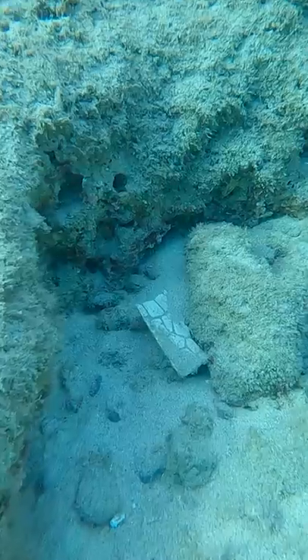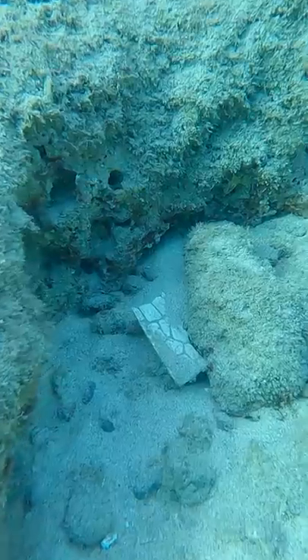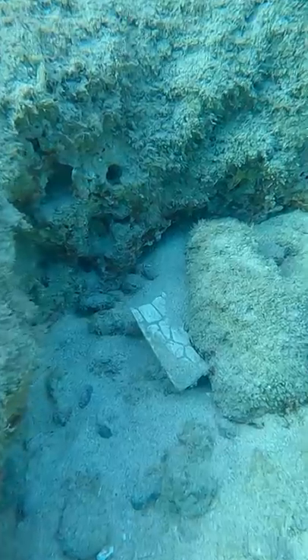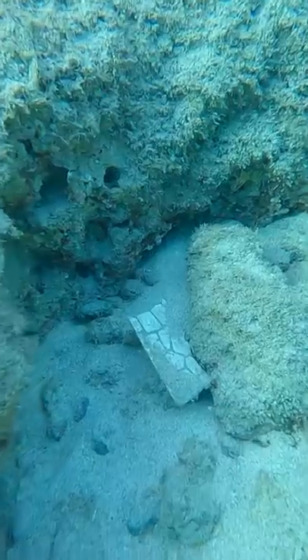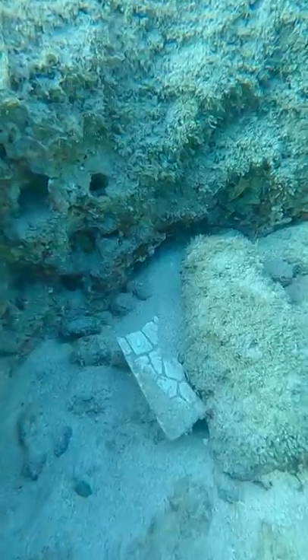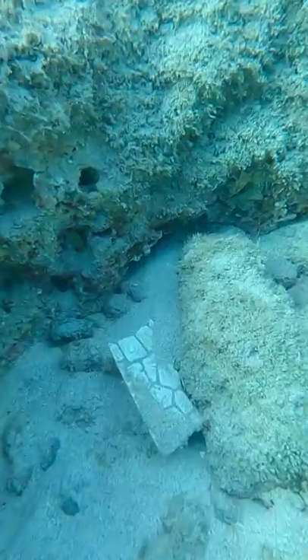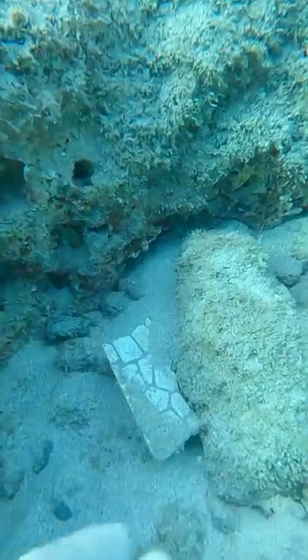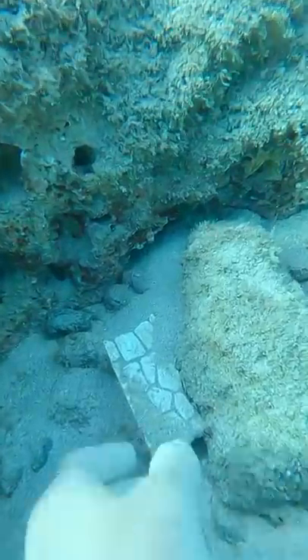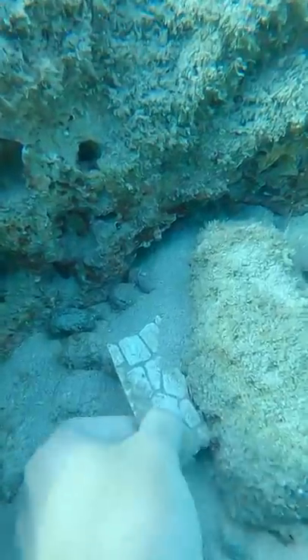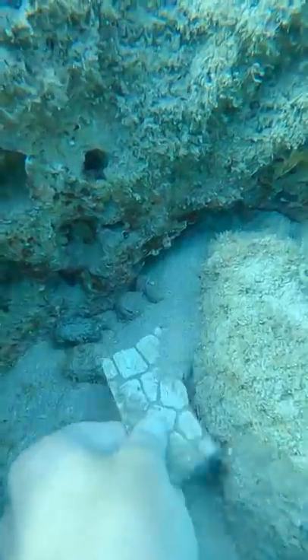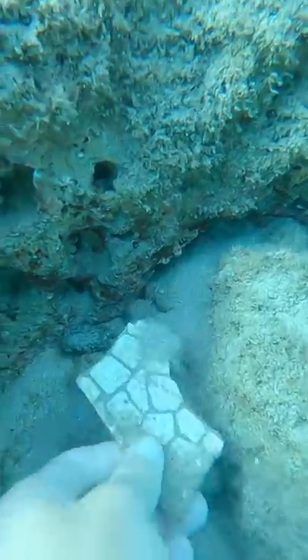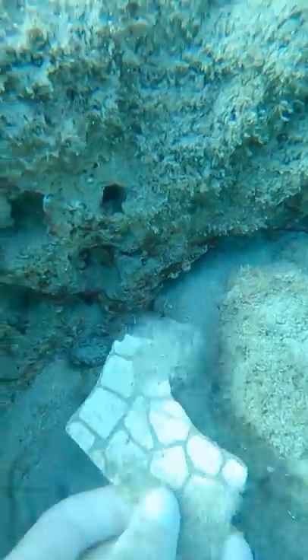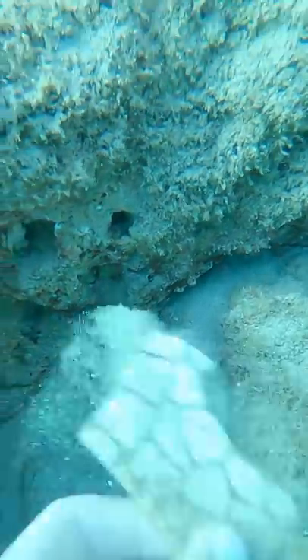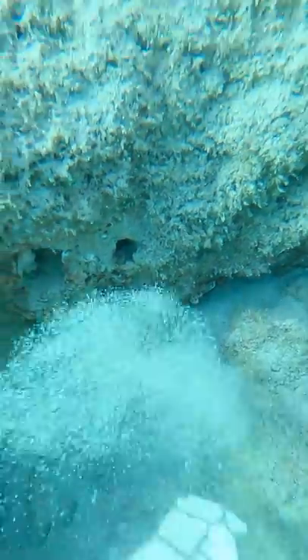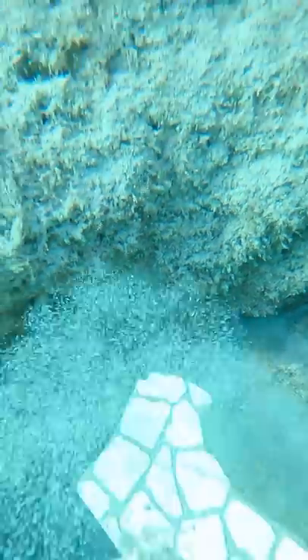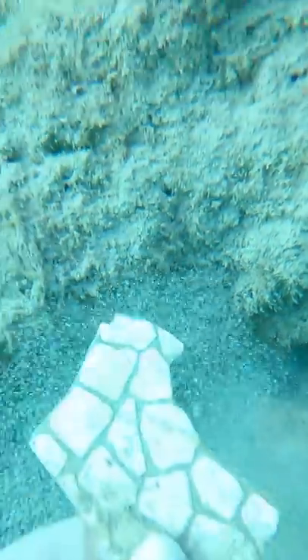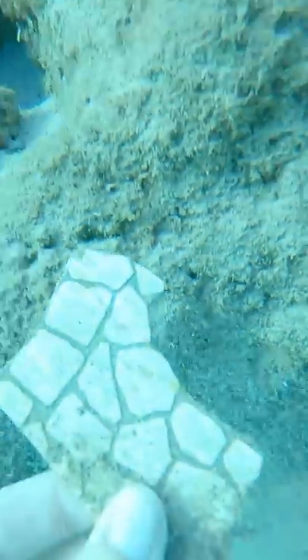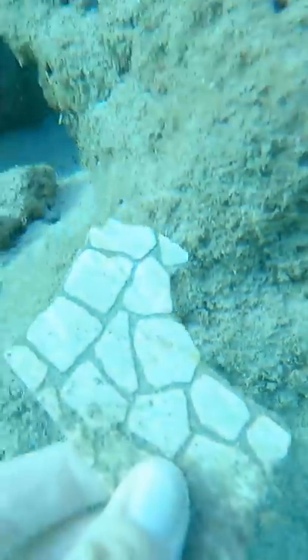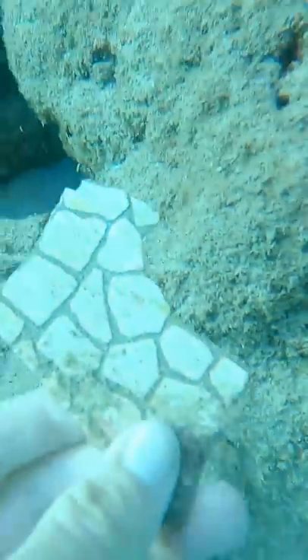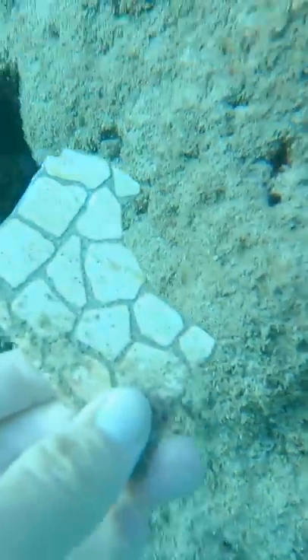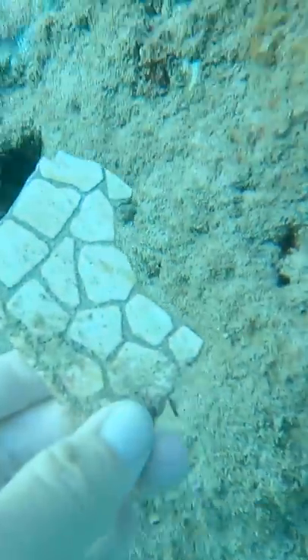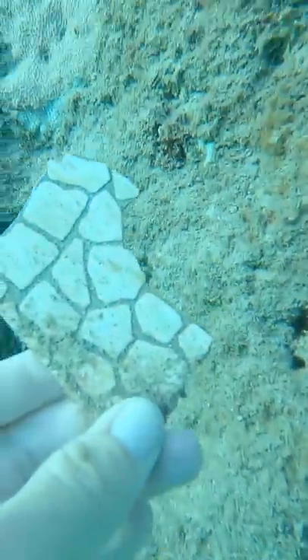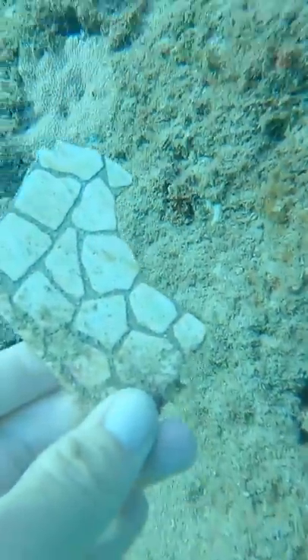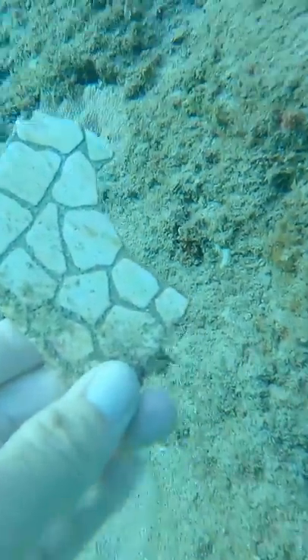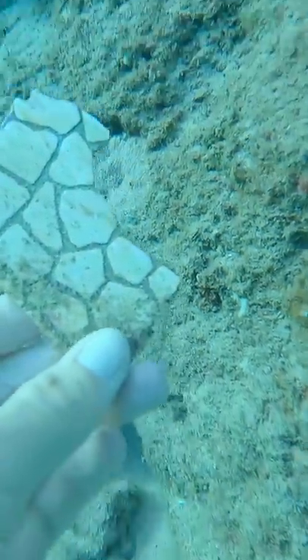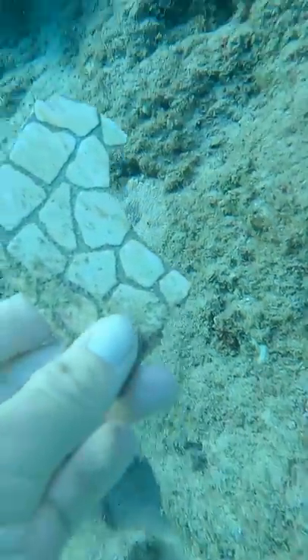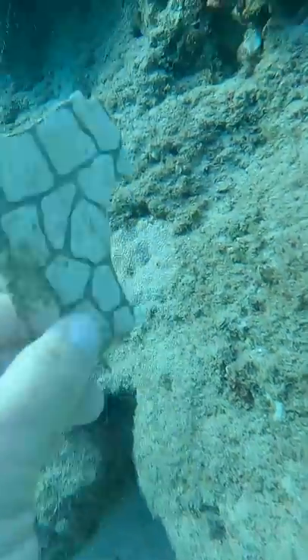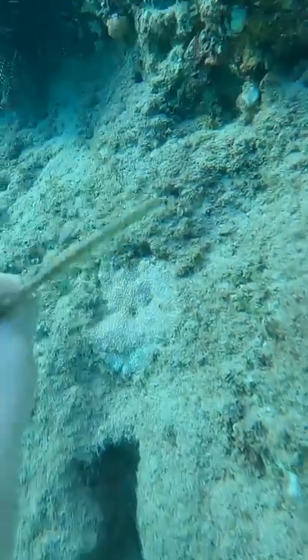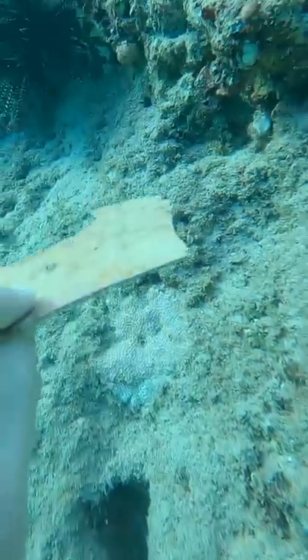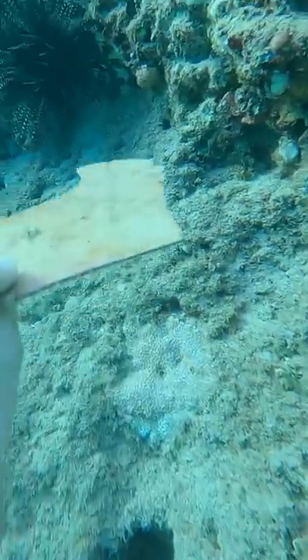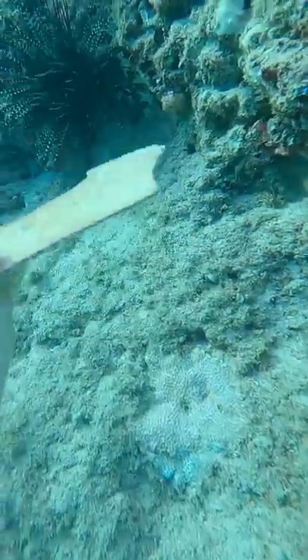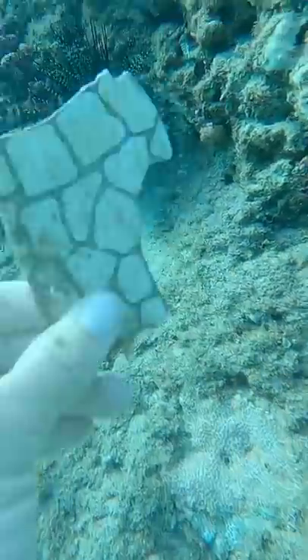Then I found this piece of linoleum tile. If you're going to install tile flooring in the ocean, I don't think linoleum is the best option.